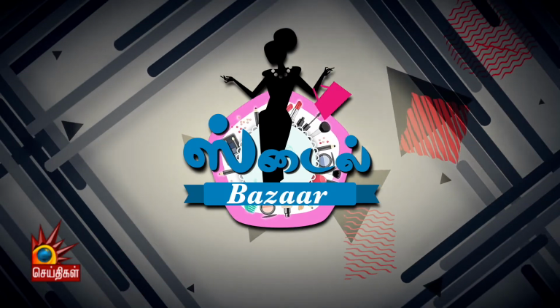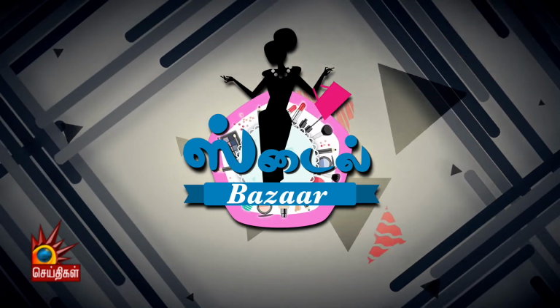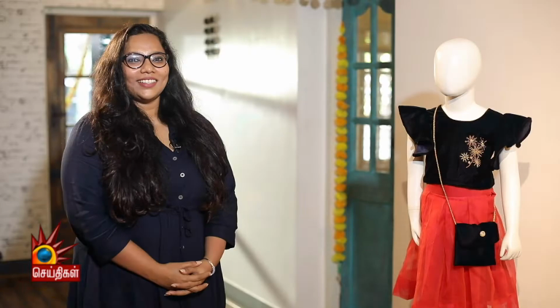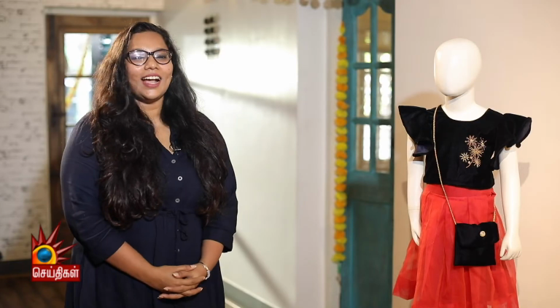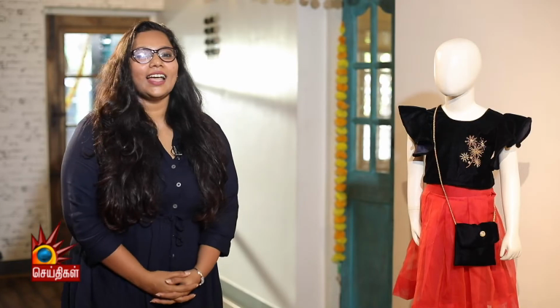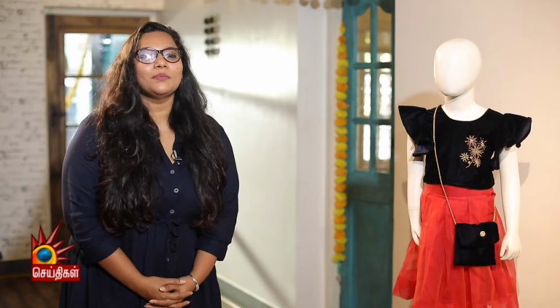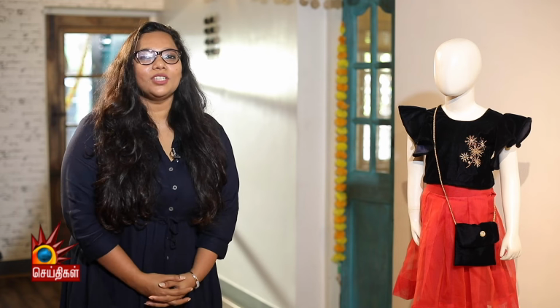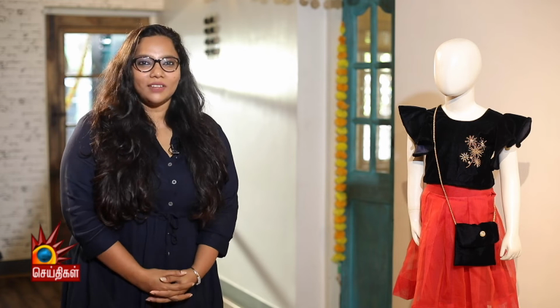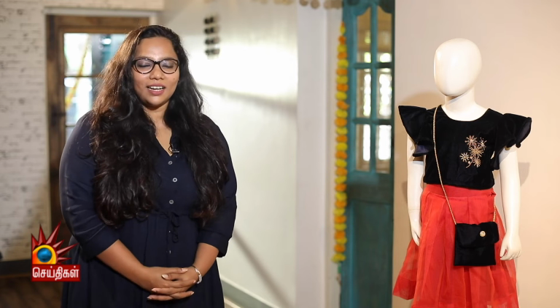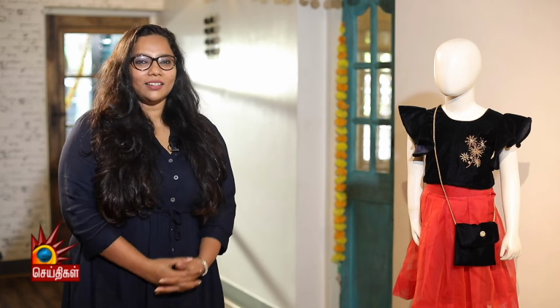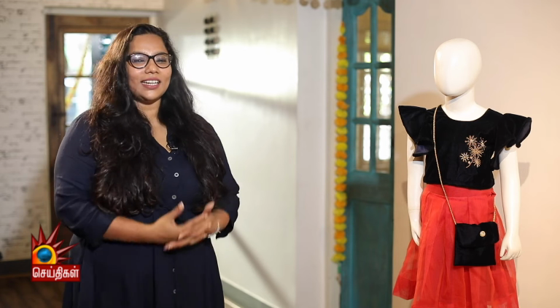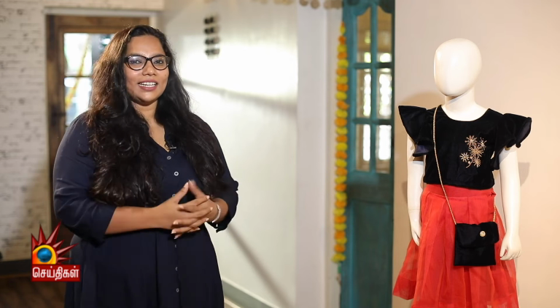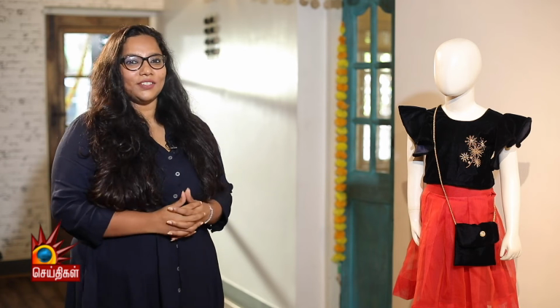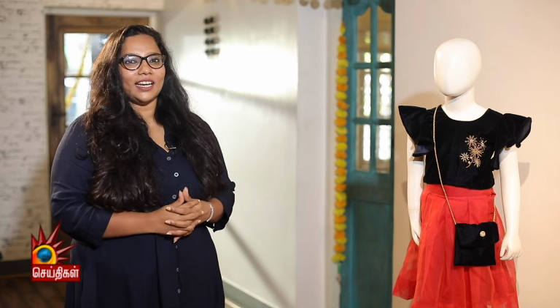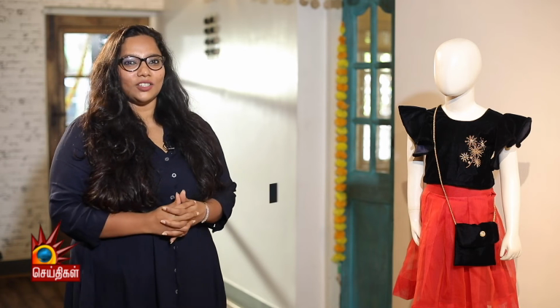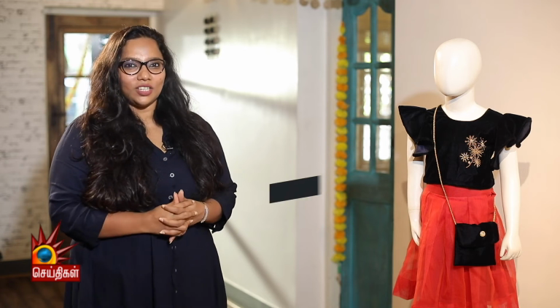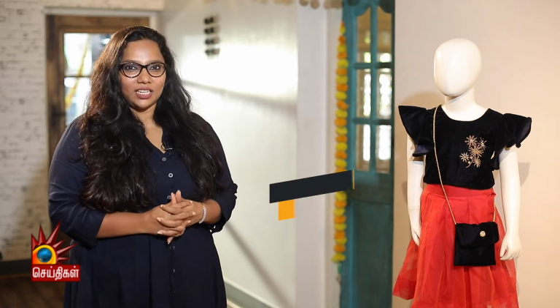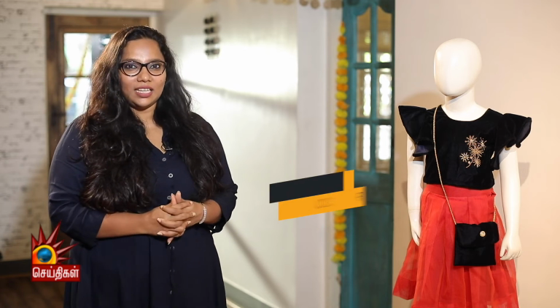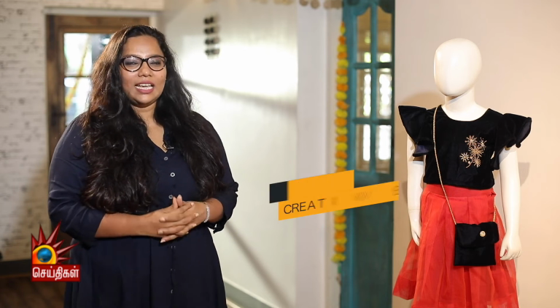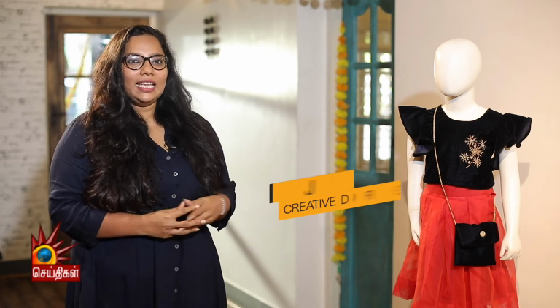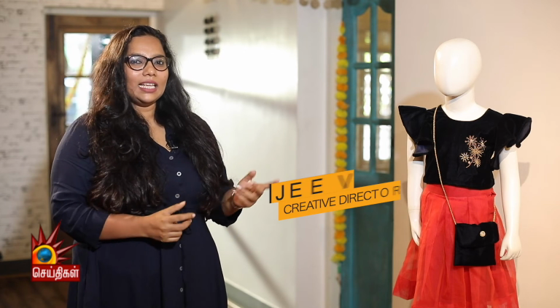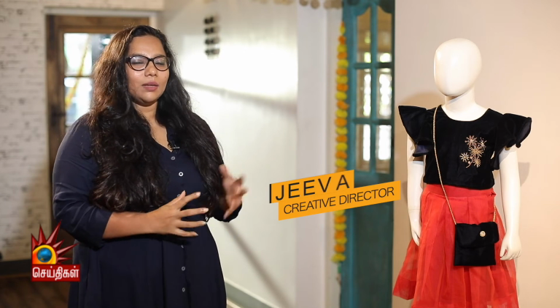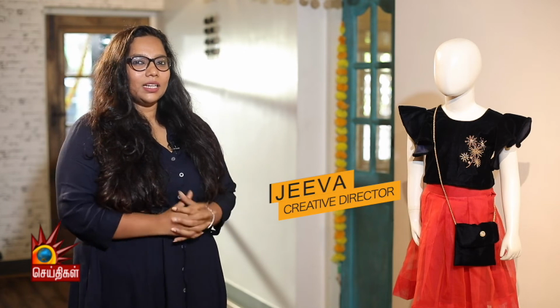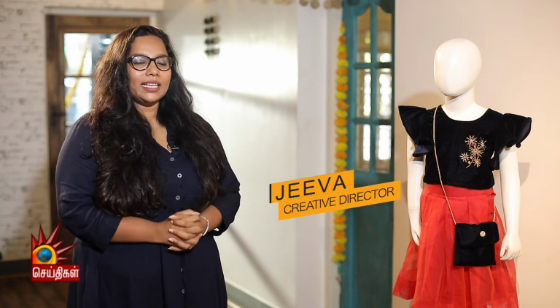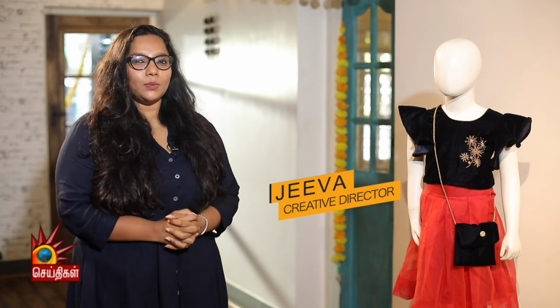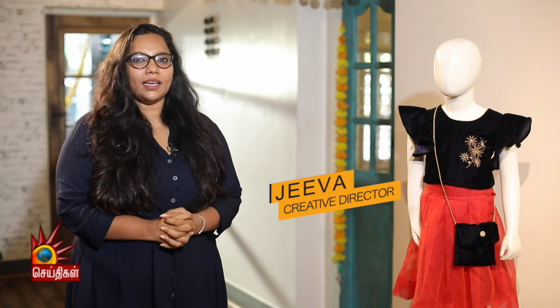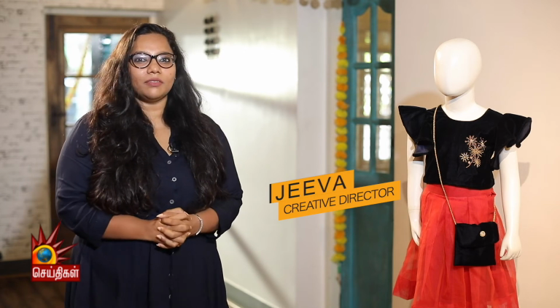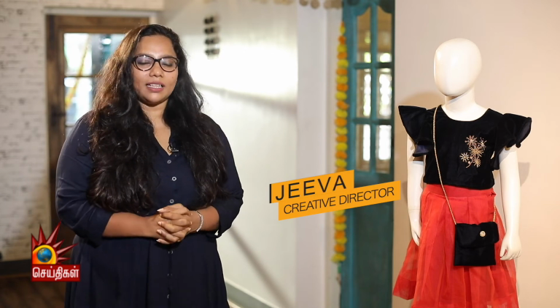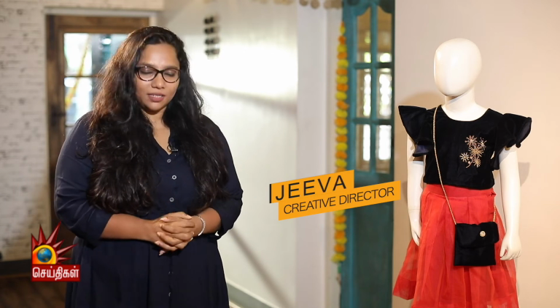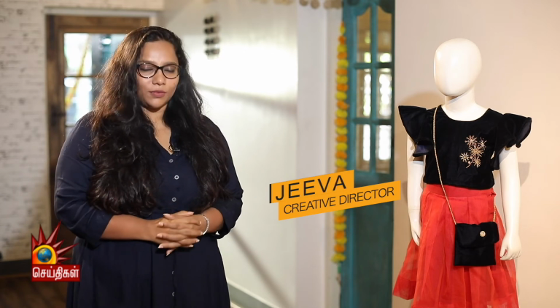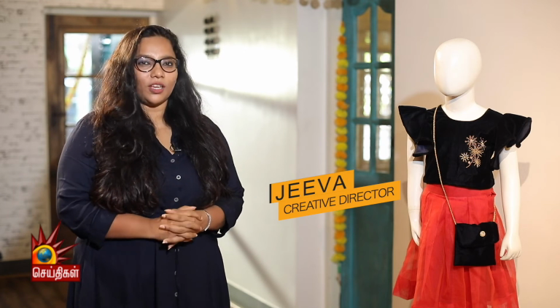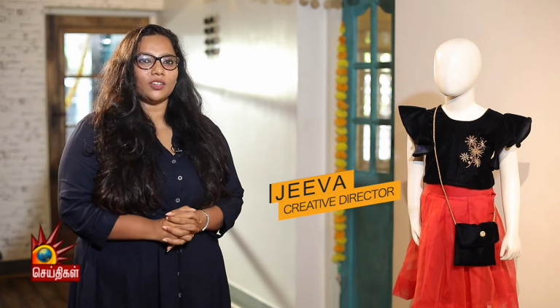Hi, I am Jeeva, Creative Director GD. We are going to talk about Kidswear Festival Vacation.